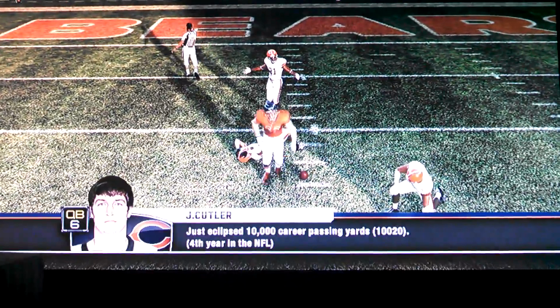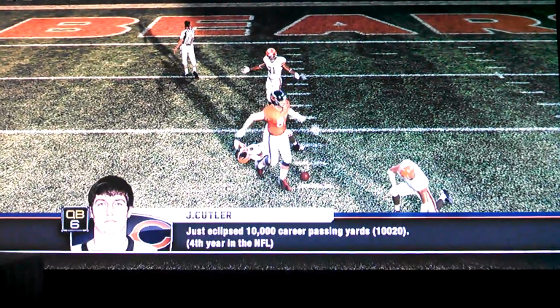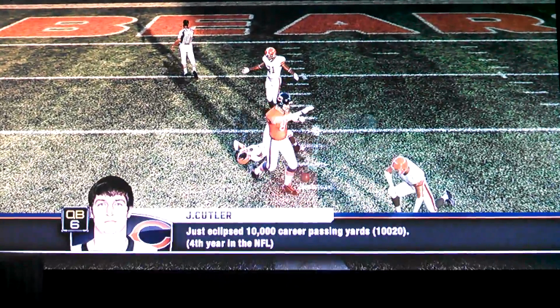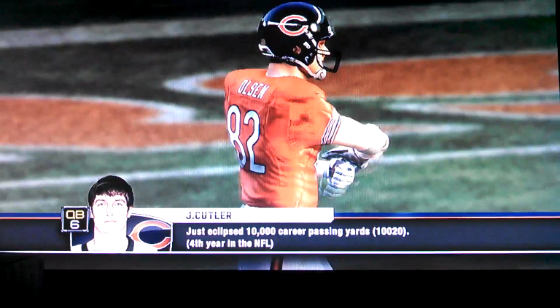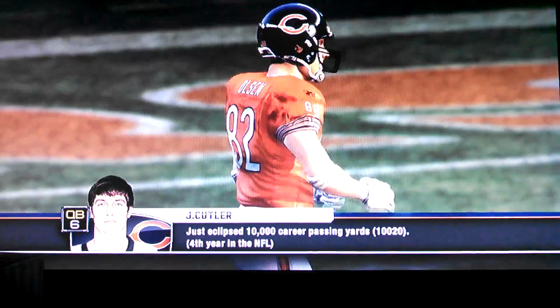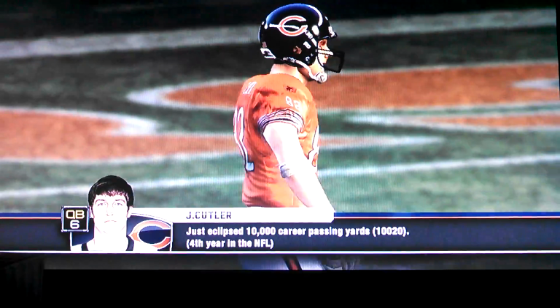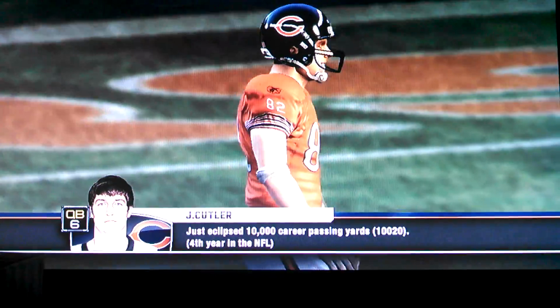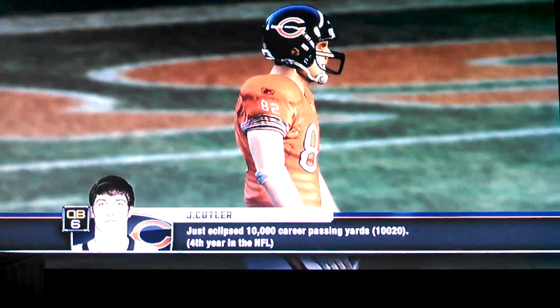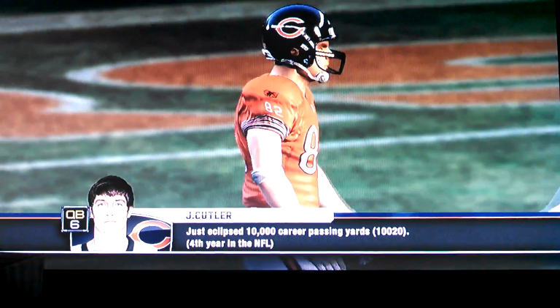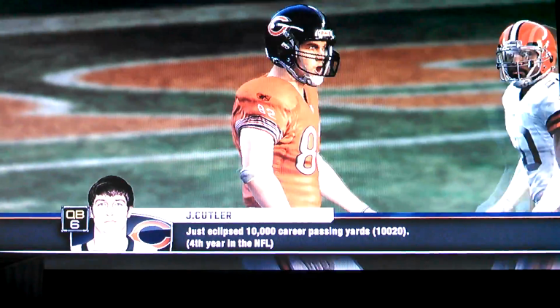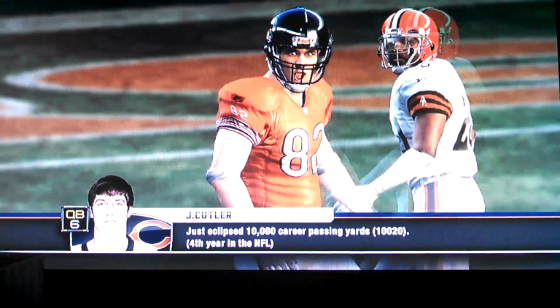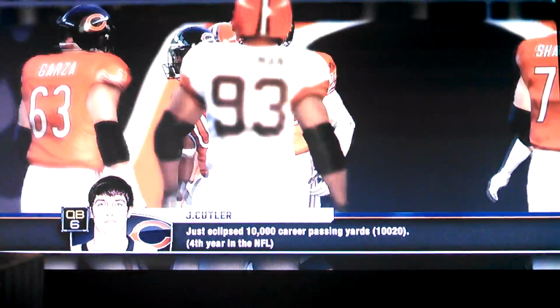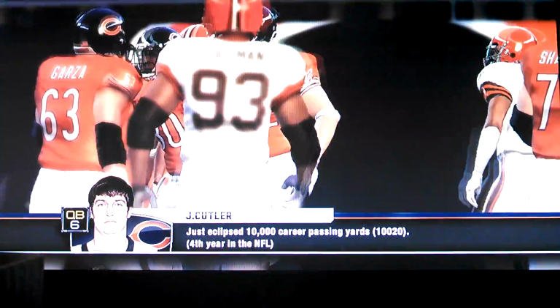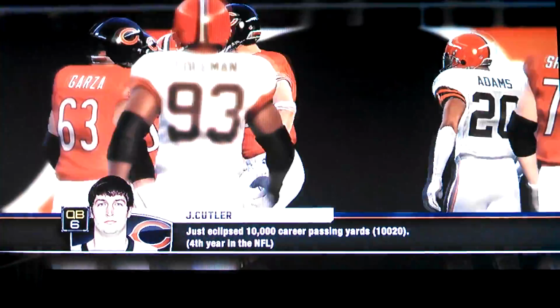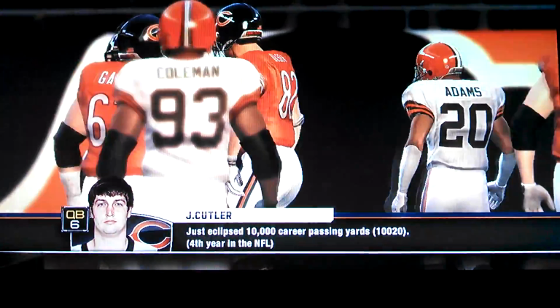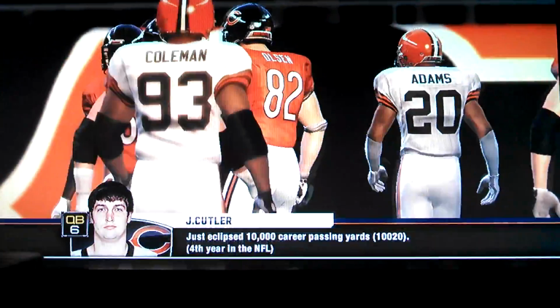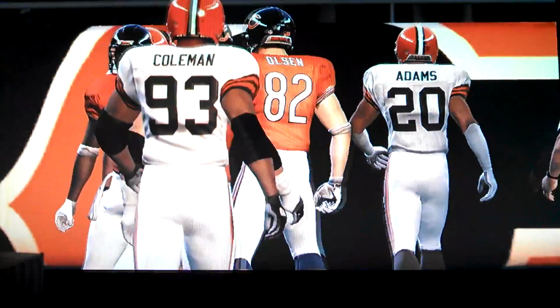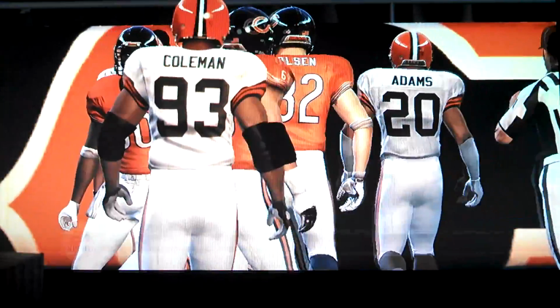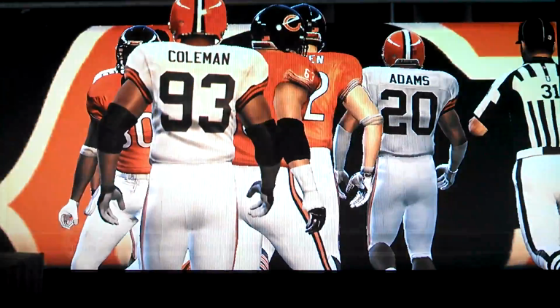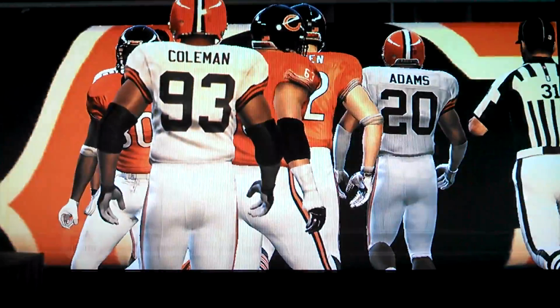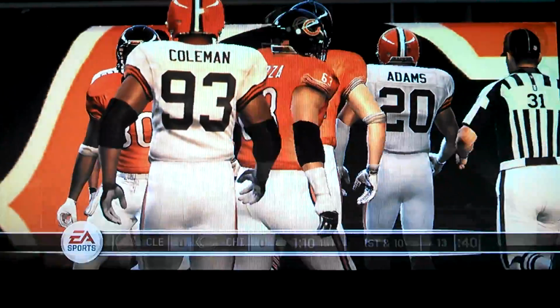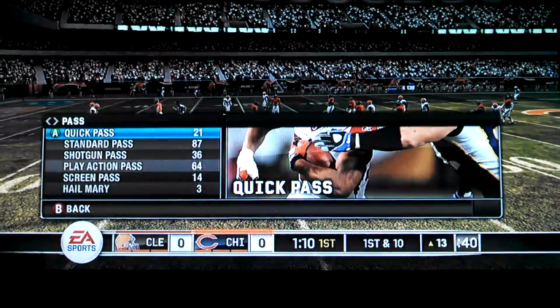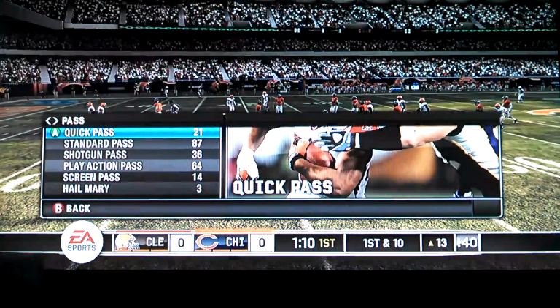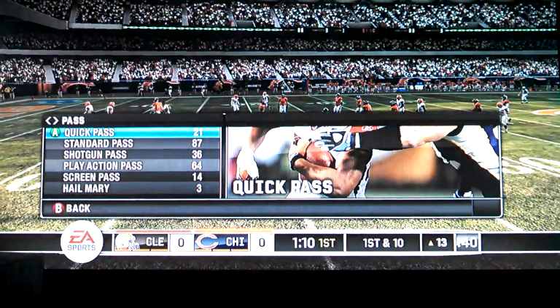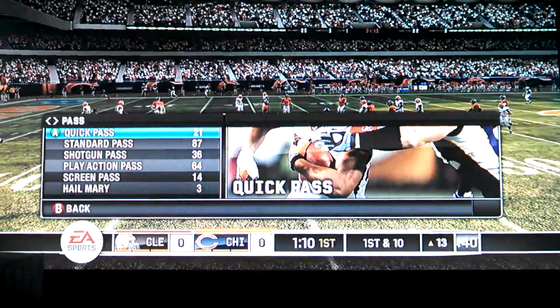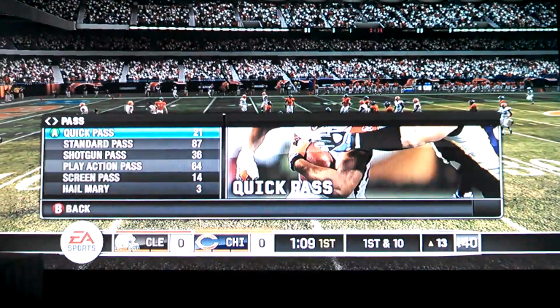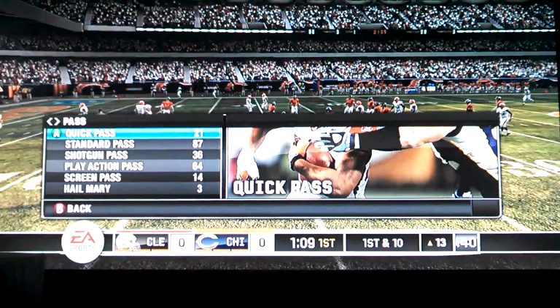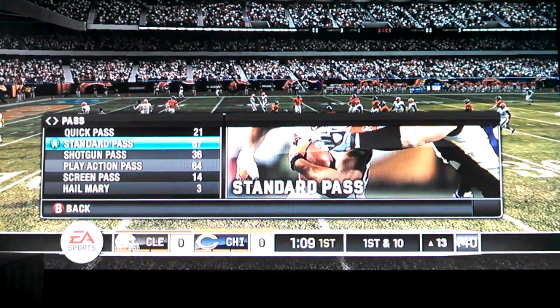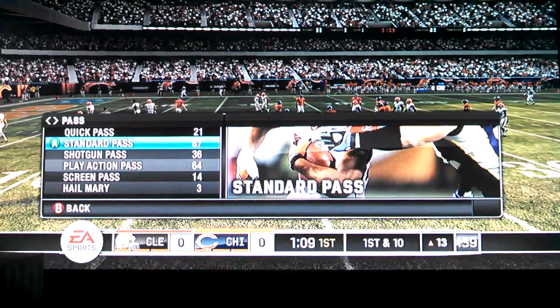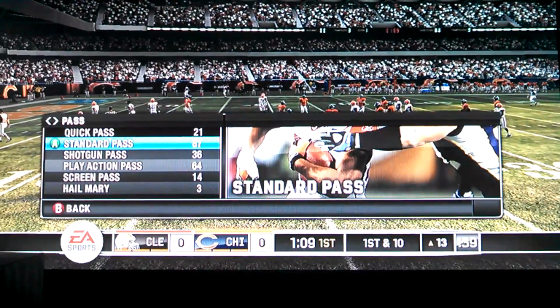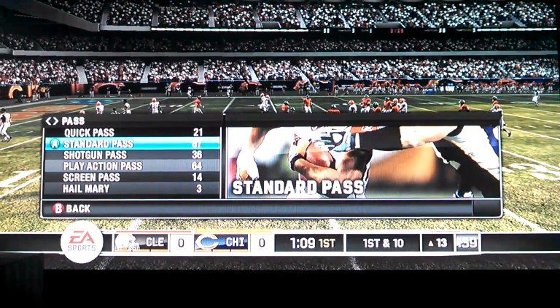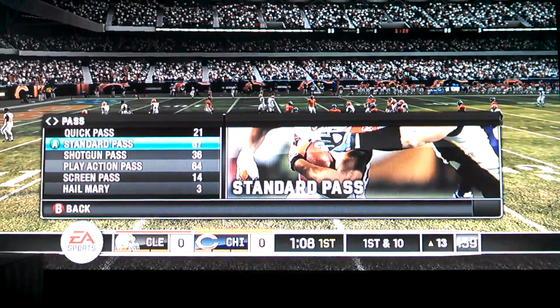The Bears are having some success getting the ball down the field on this drive. This offense is clicking.